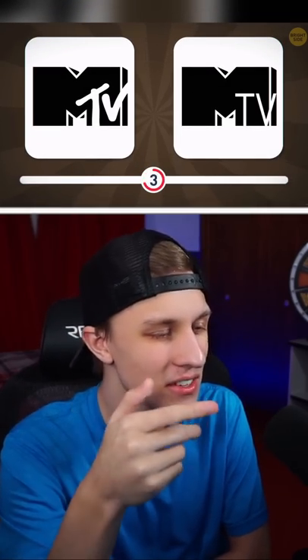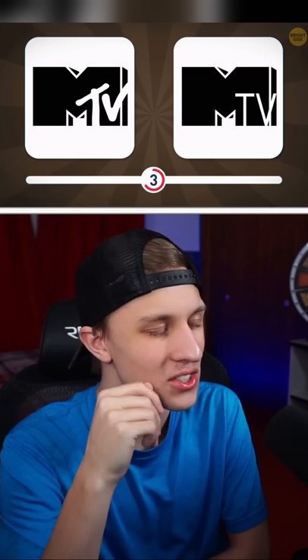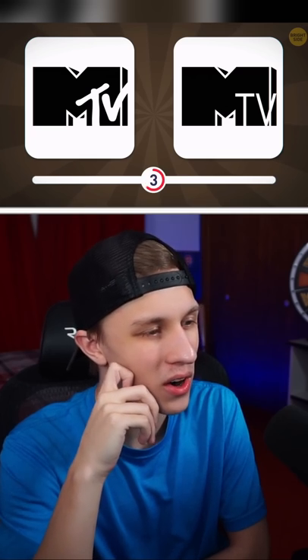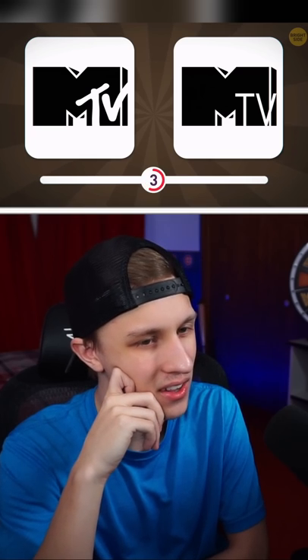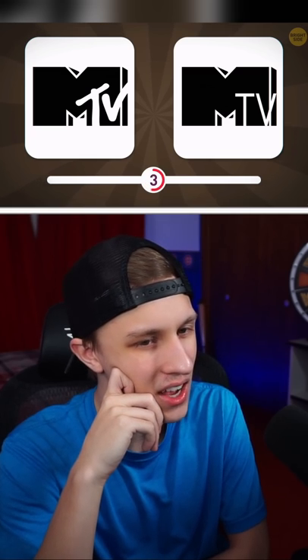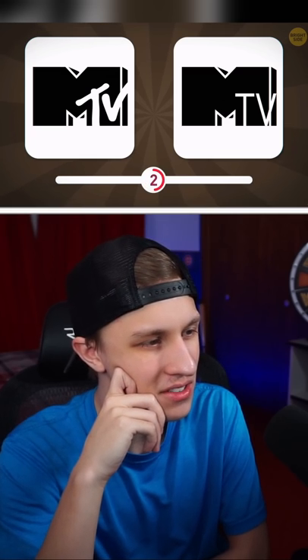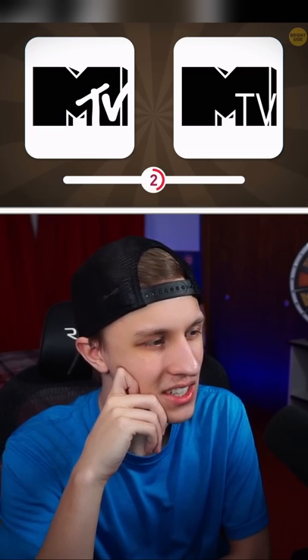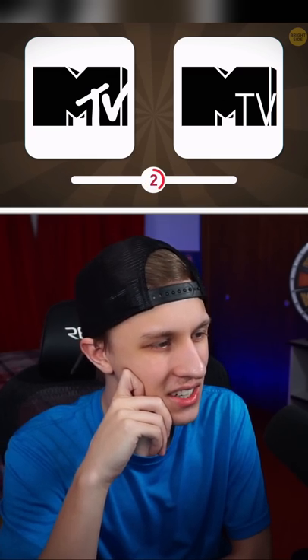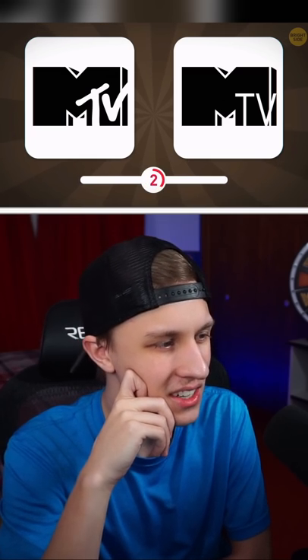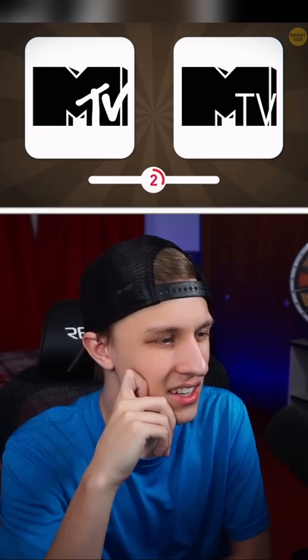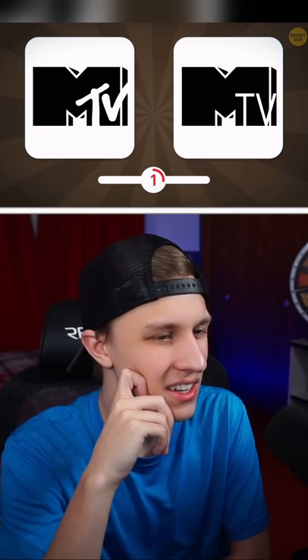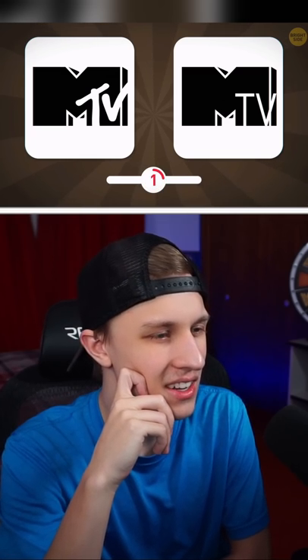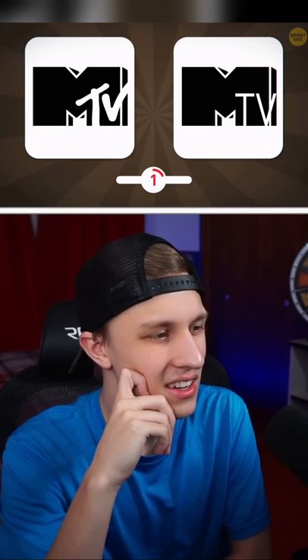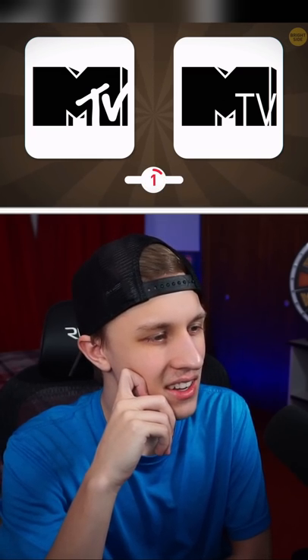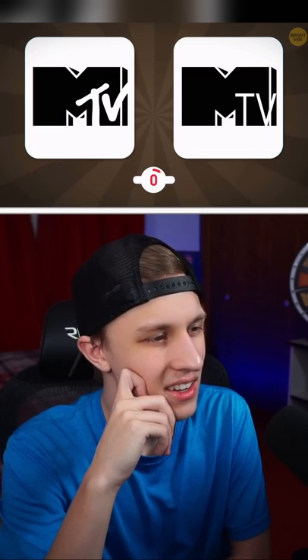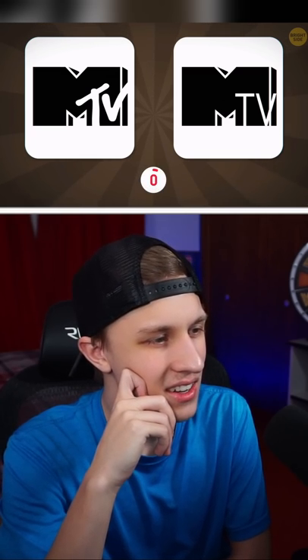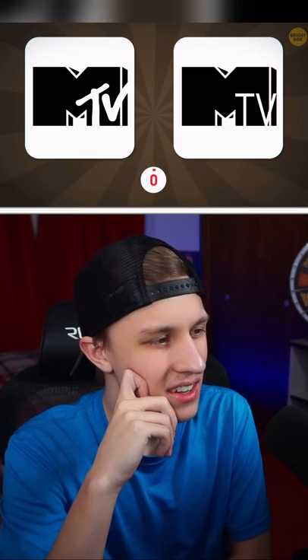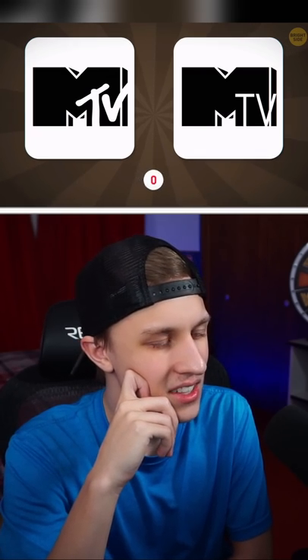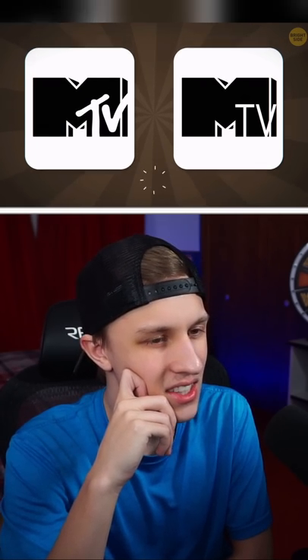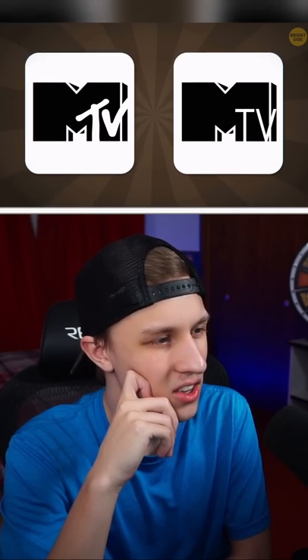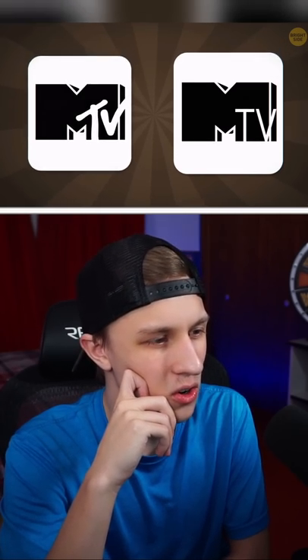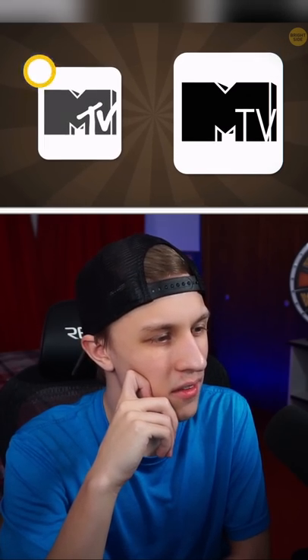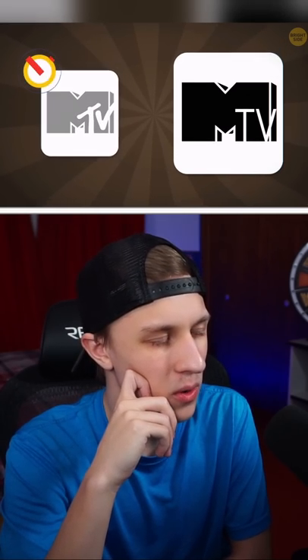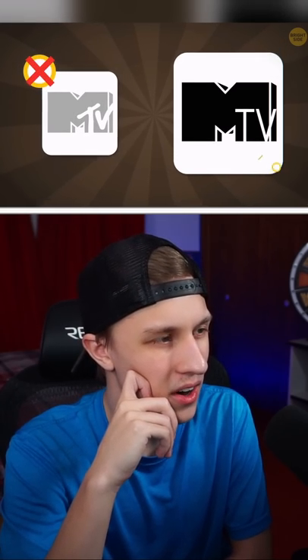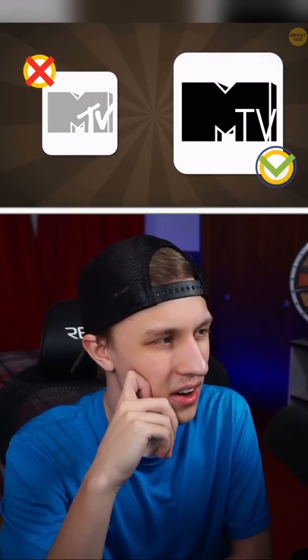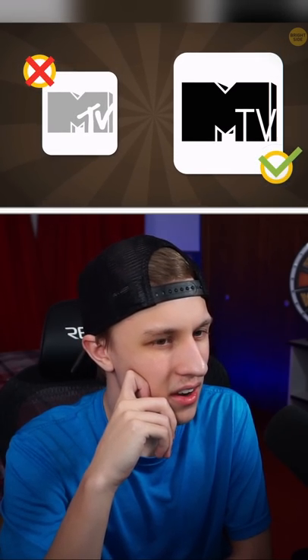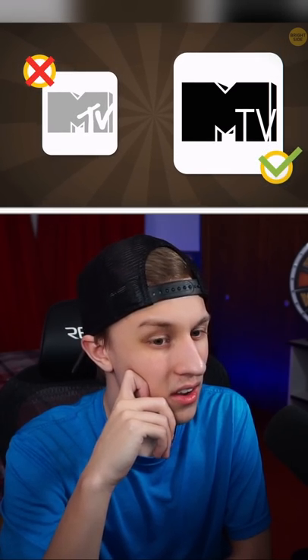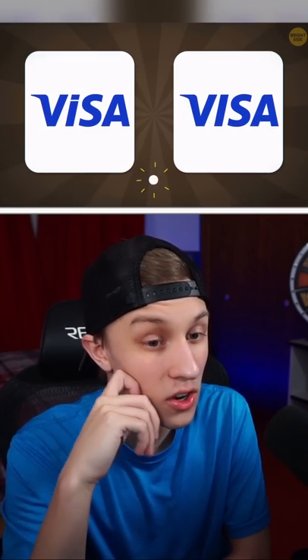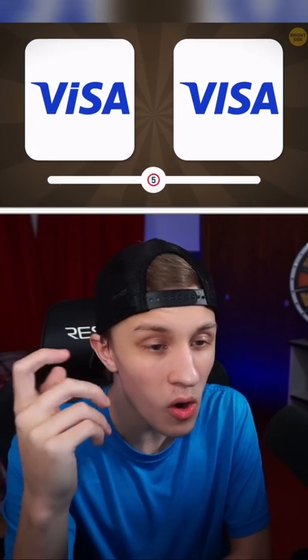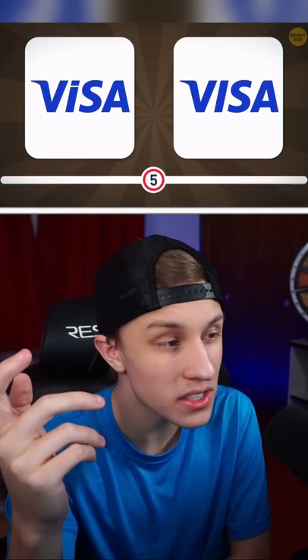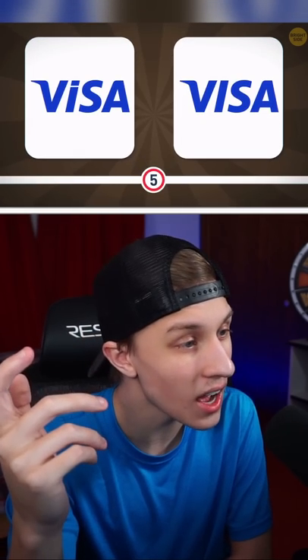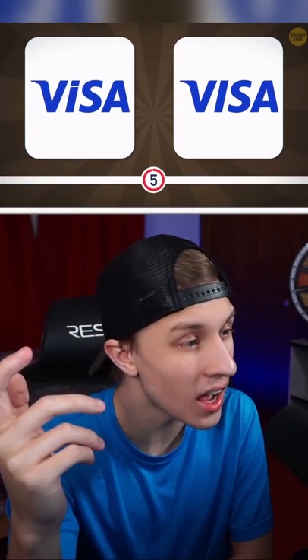MTV's the one on the left. I see that logo everywhere. No, it's not.